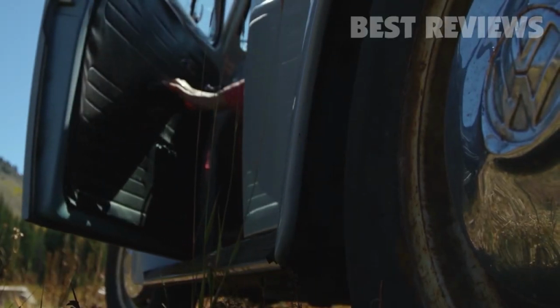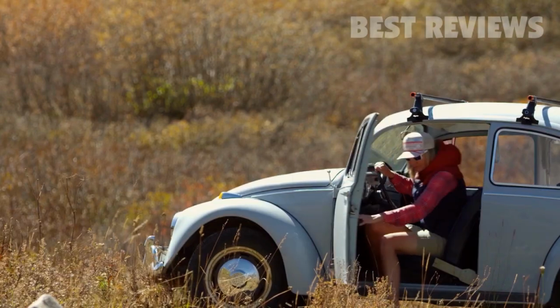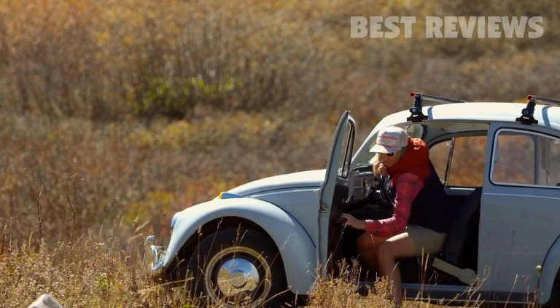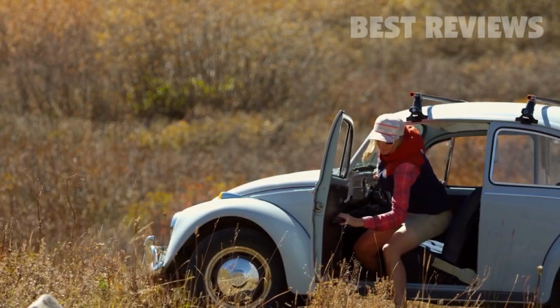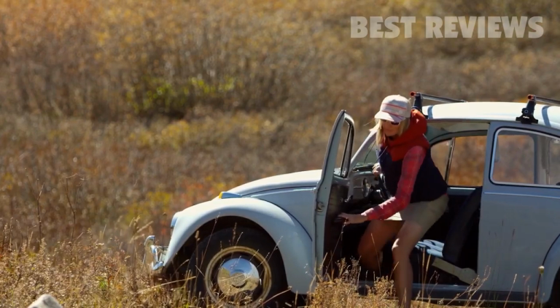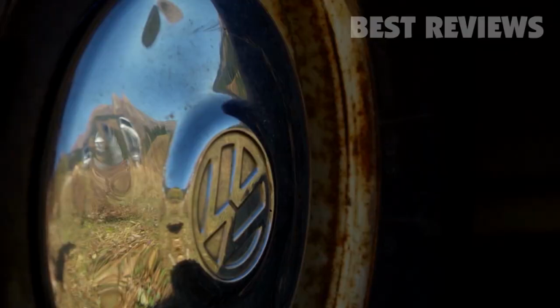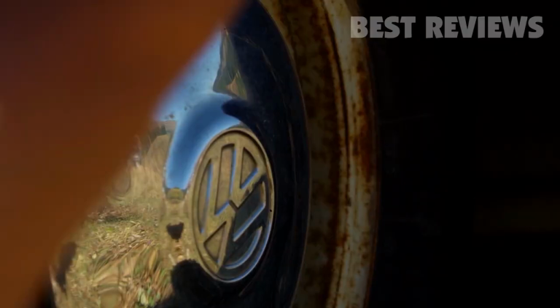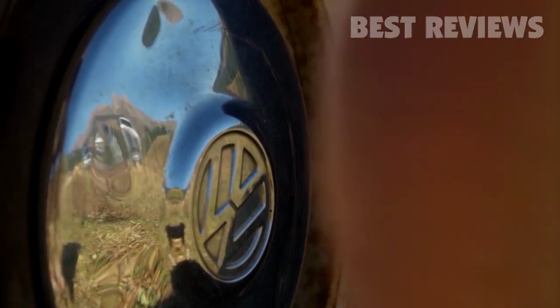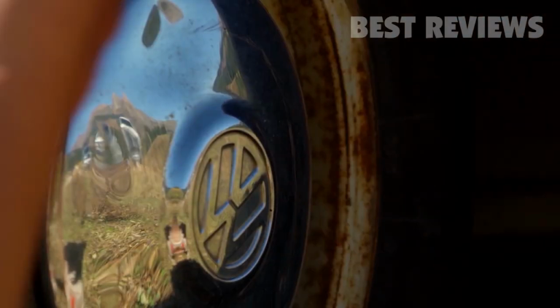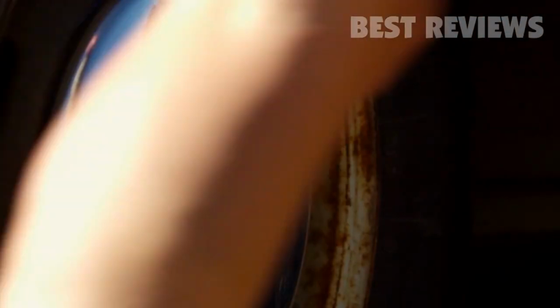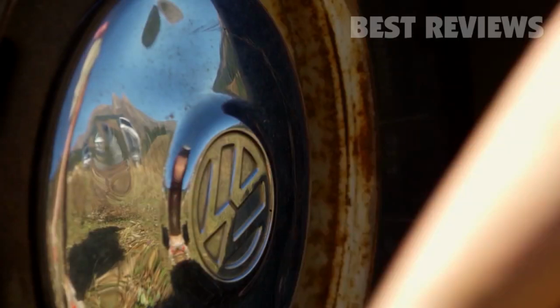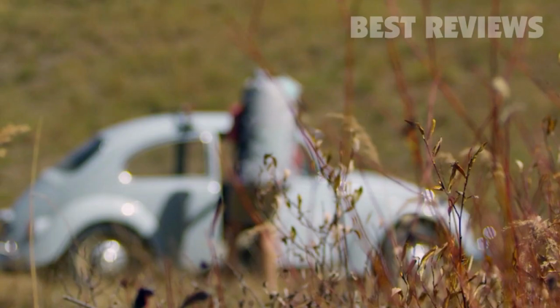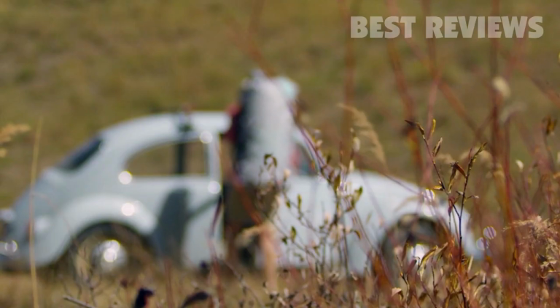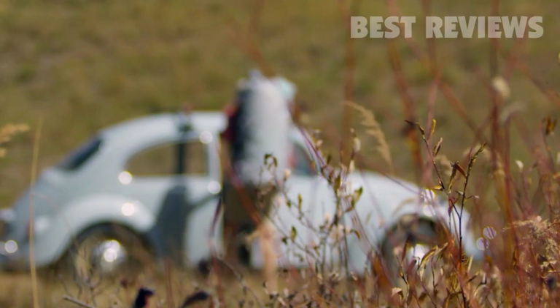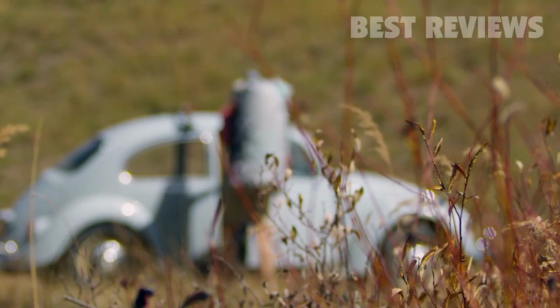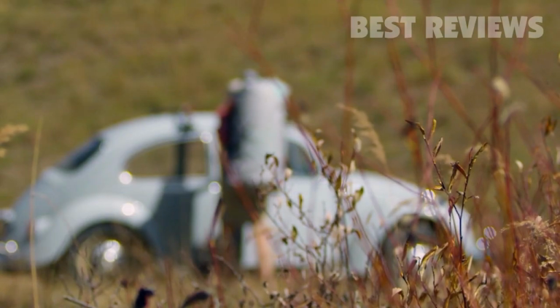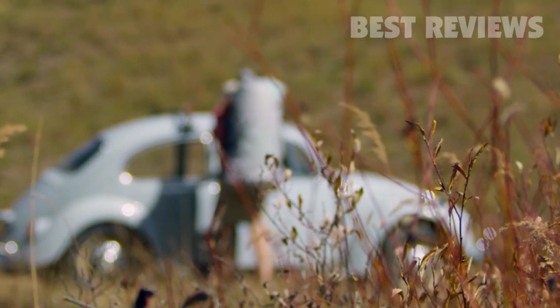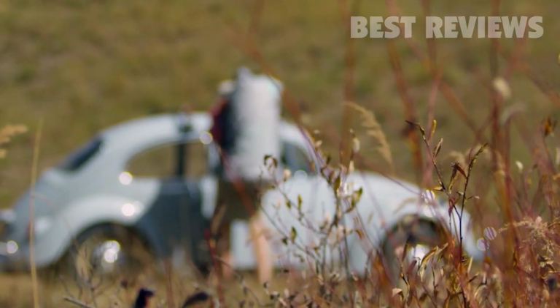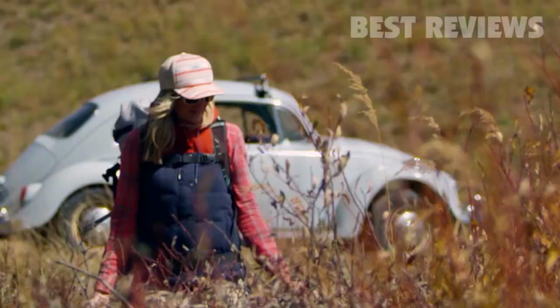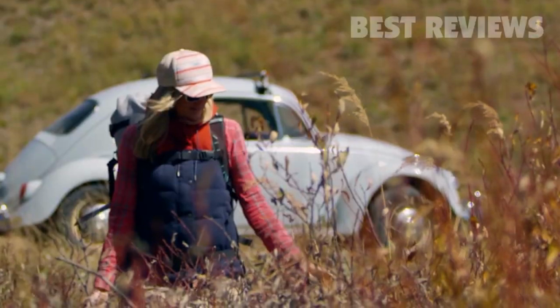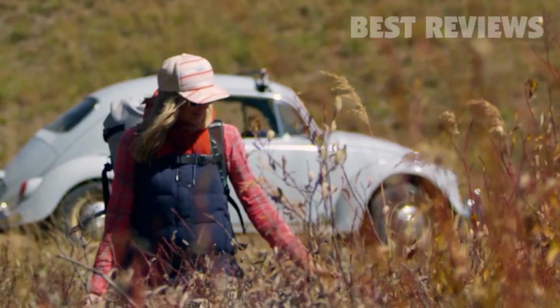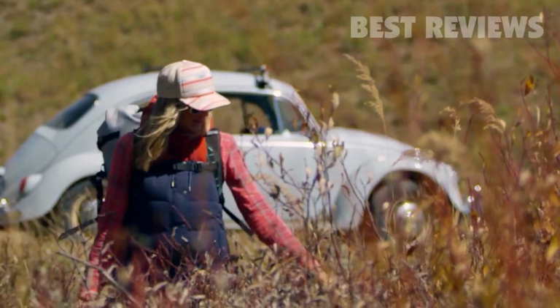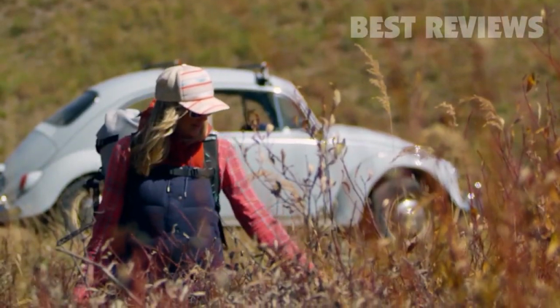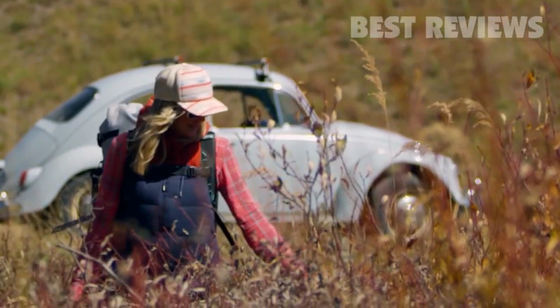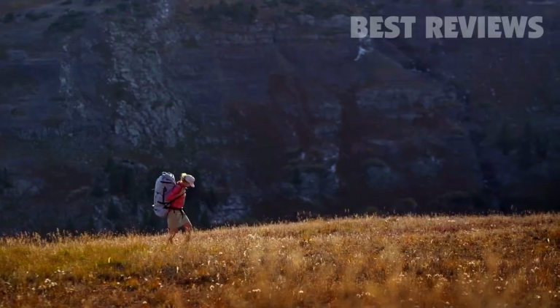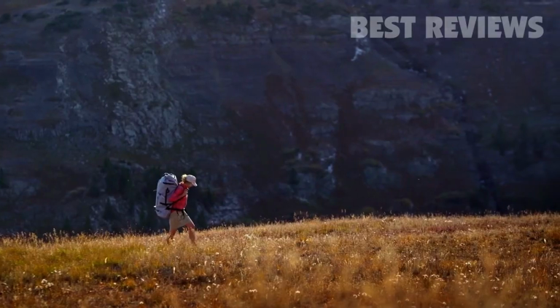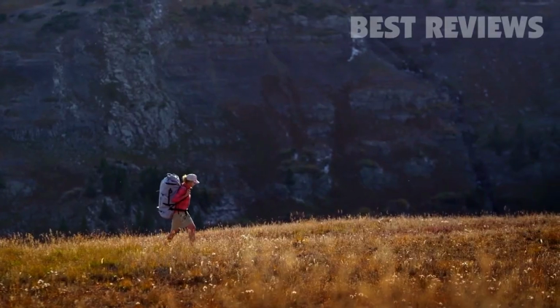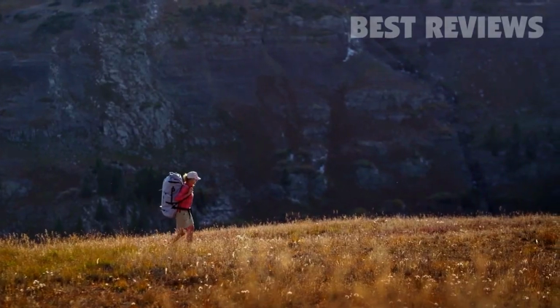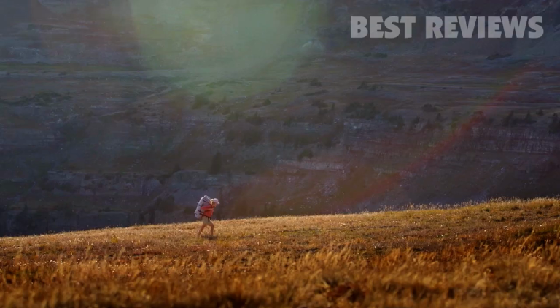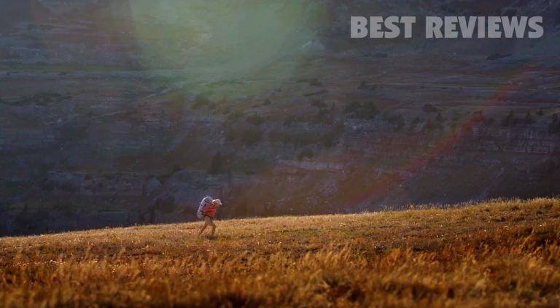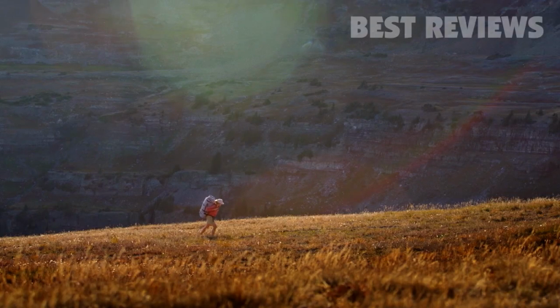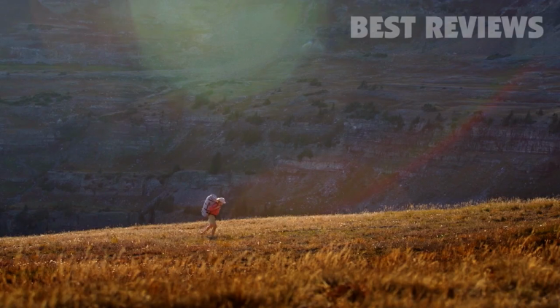When deflated, the Flood can easily be stored in a closet or trunk, or checked as luggage on your next flight.